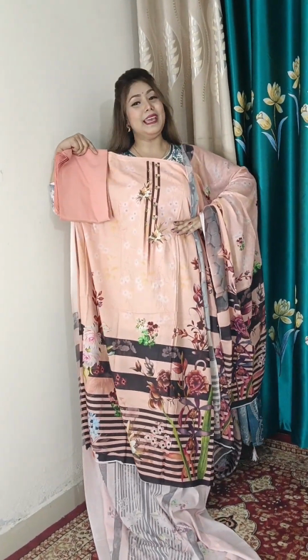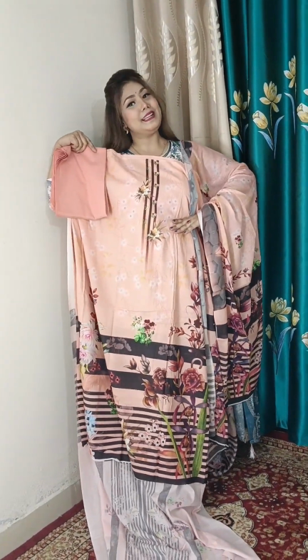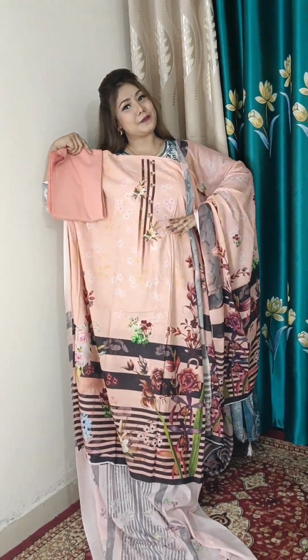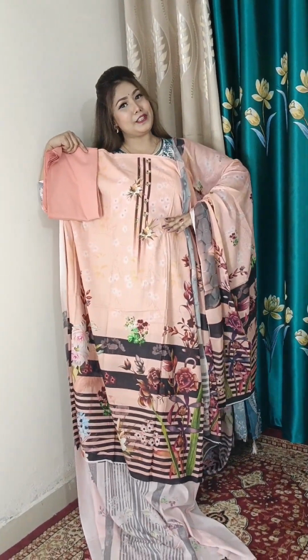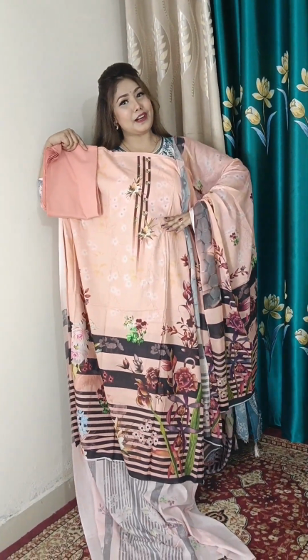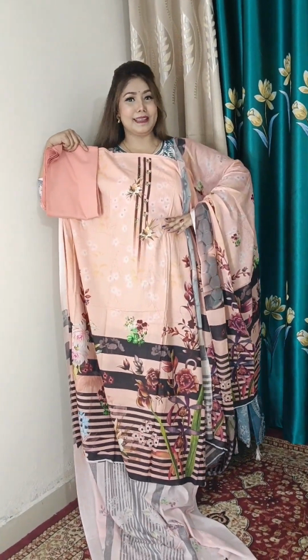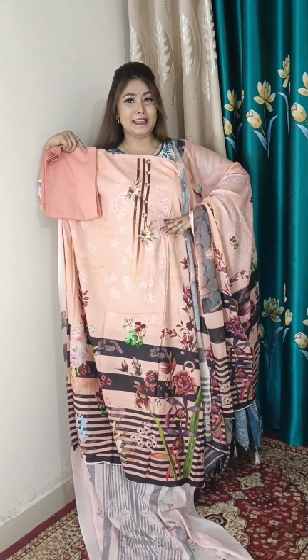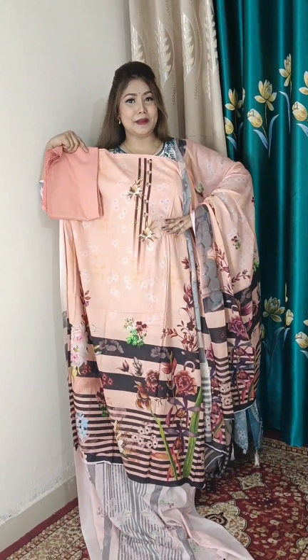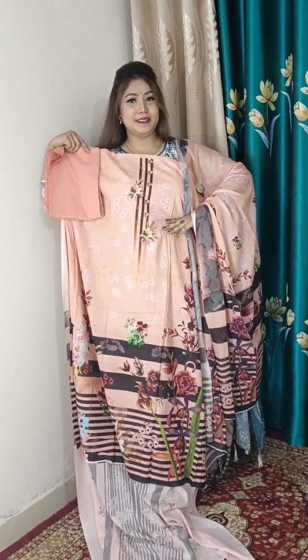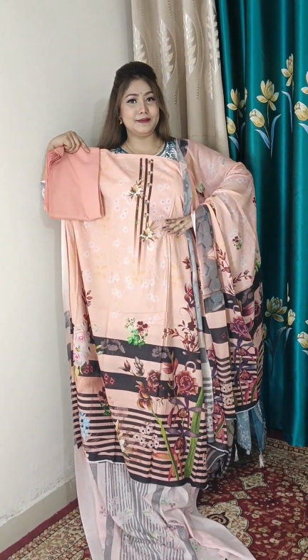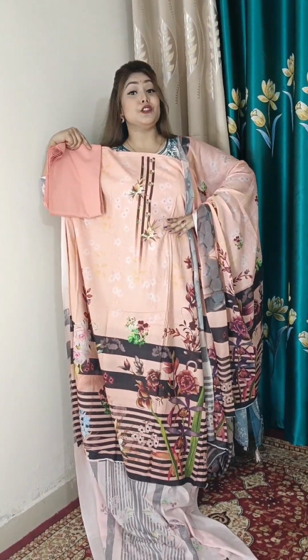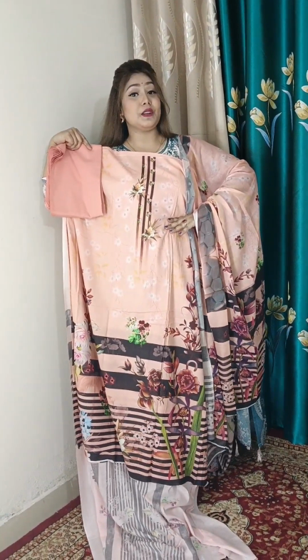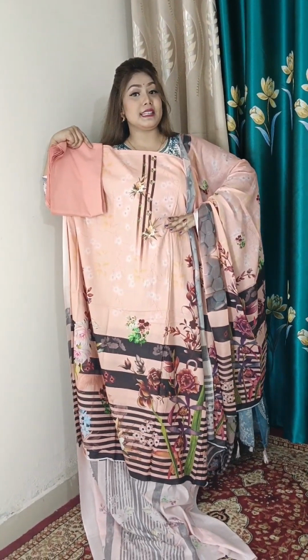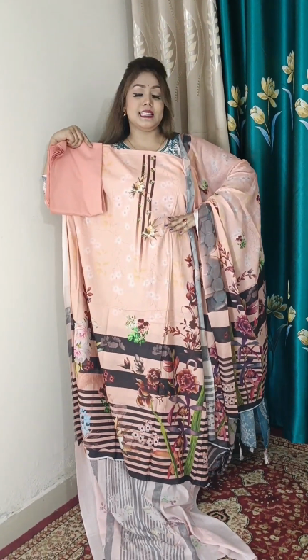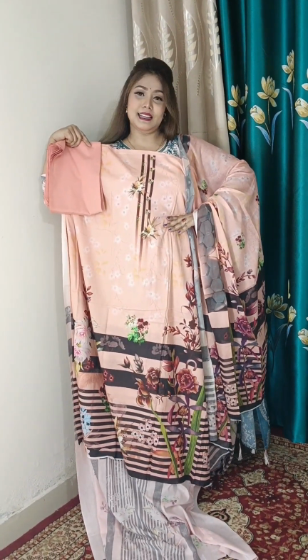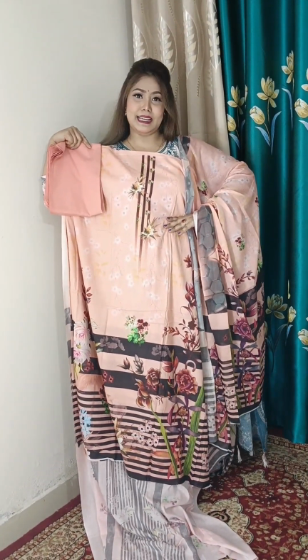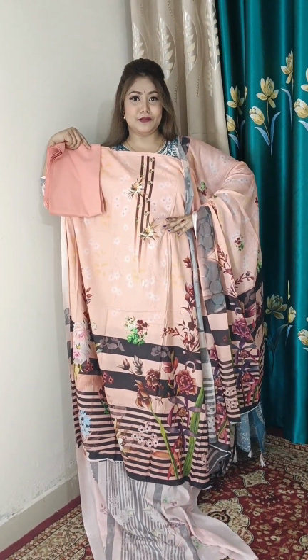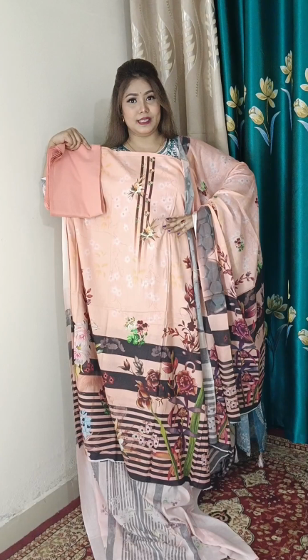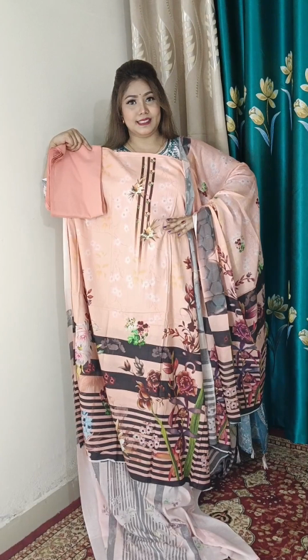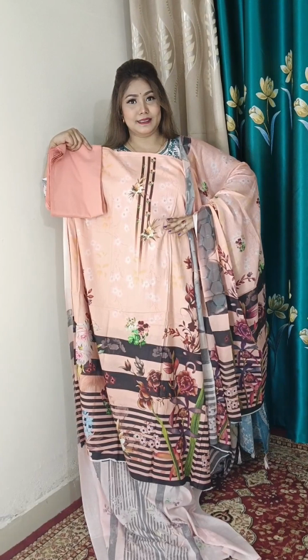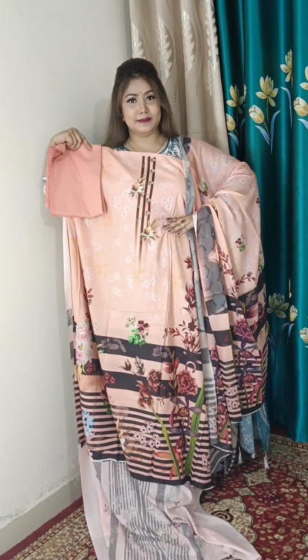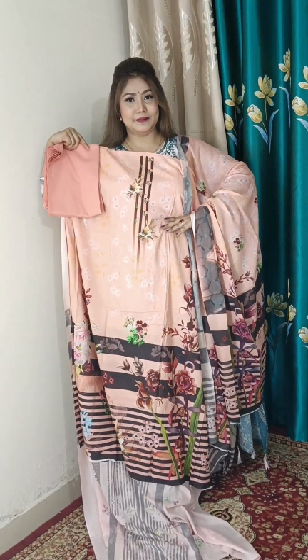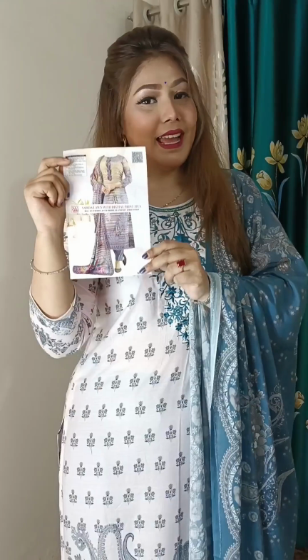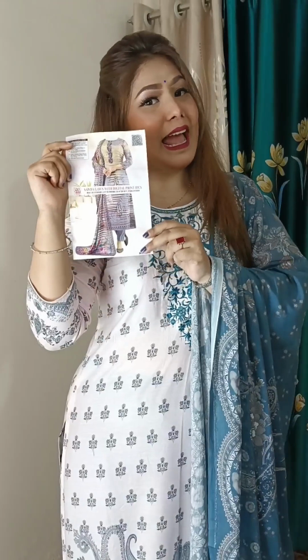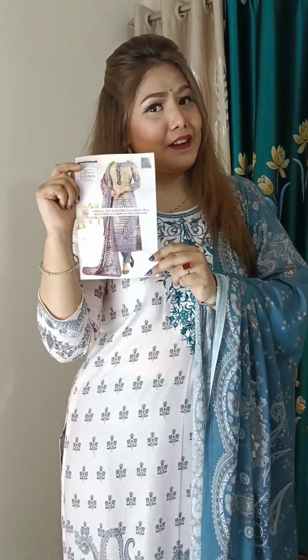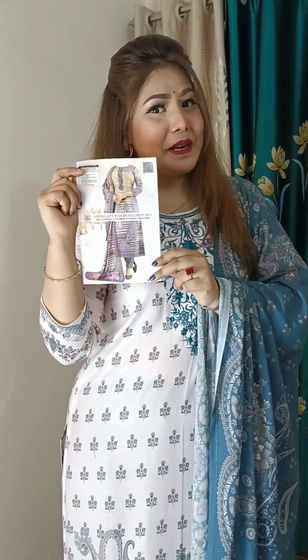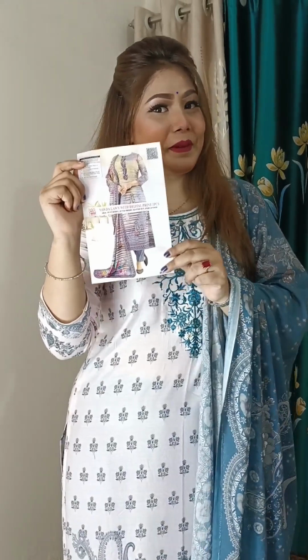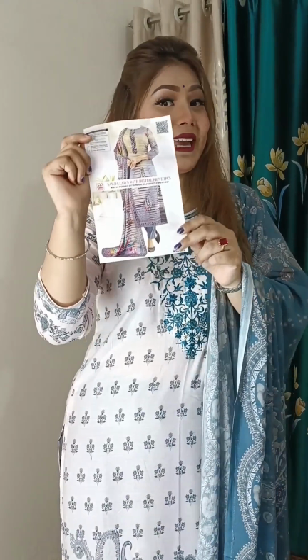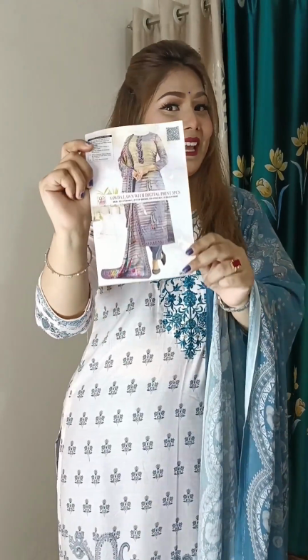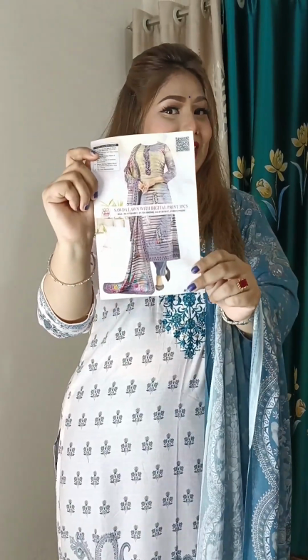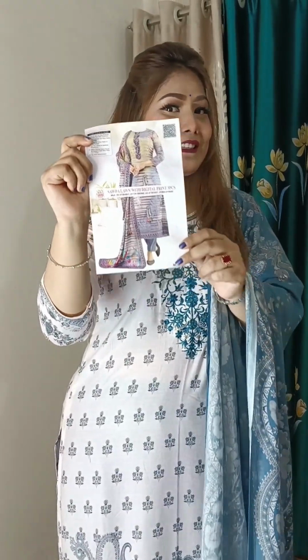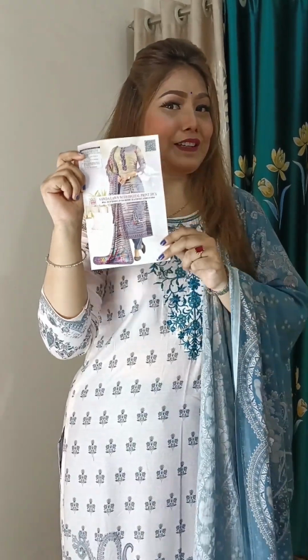Let's go to the next dress. Now let's see one catalog.